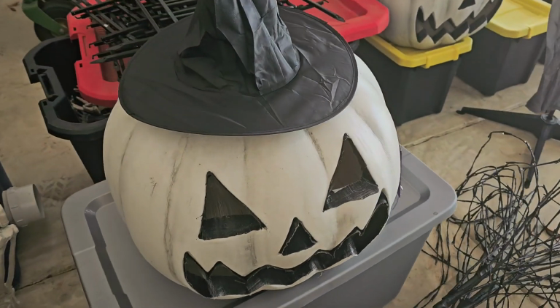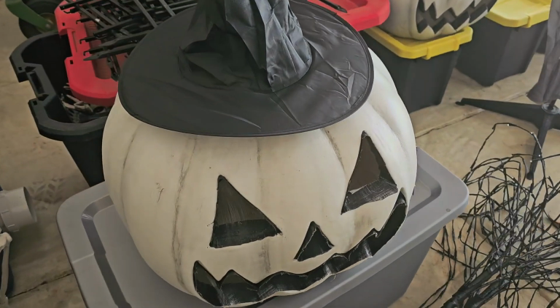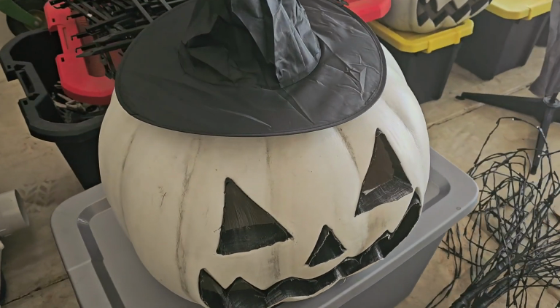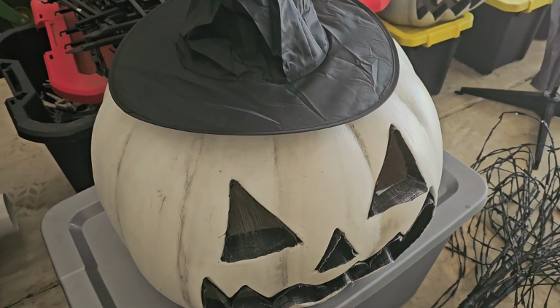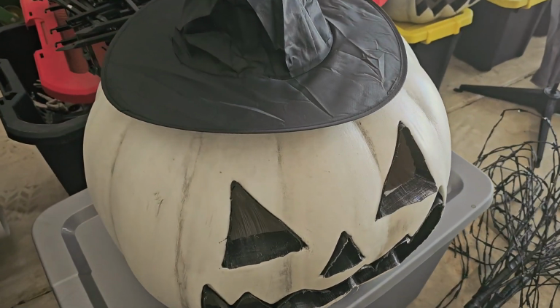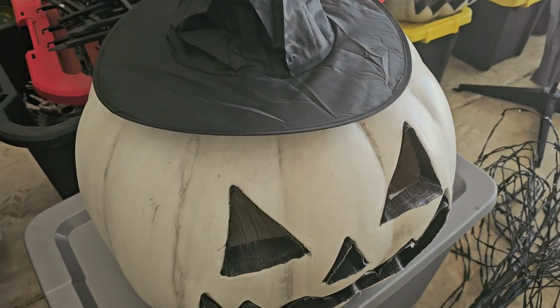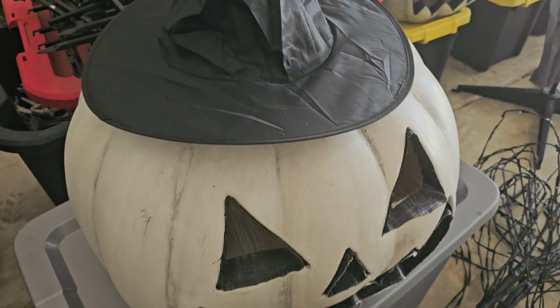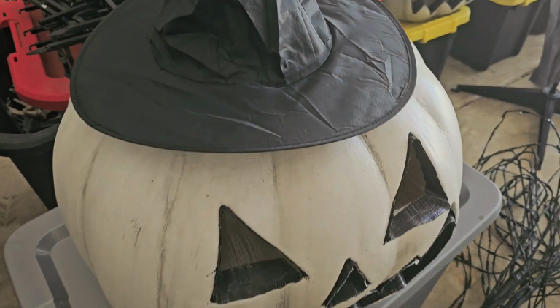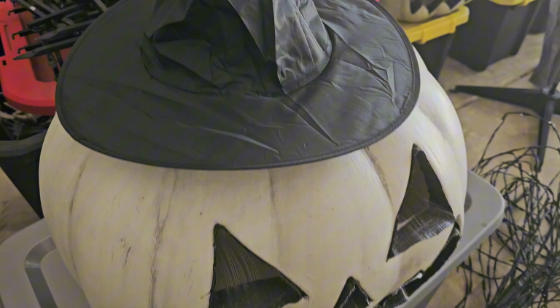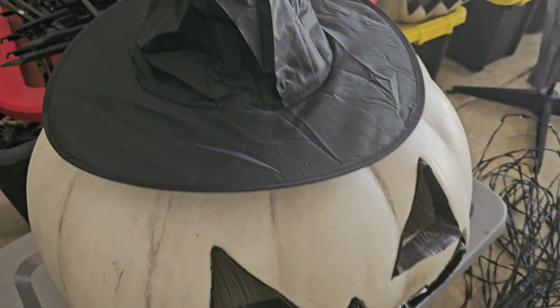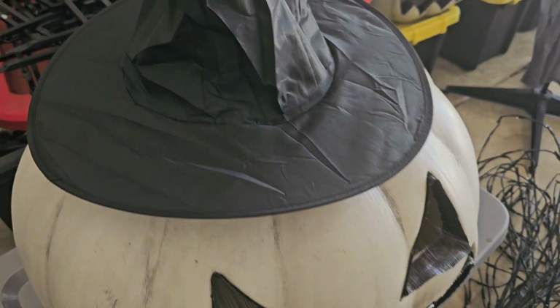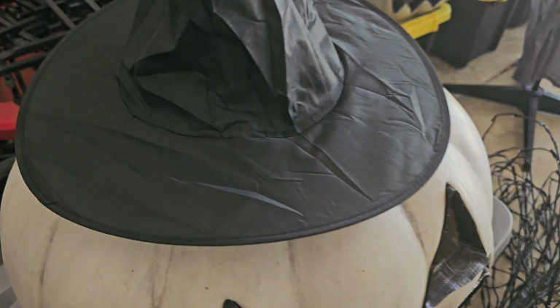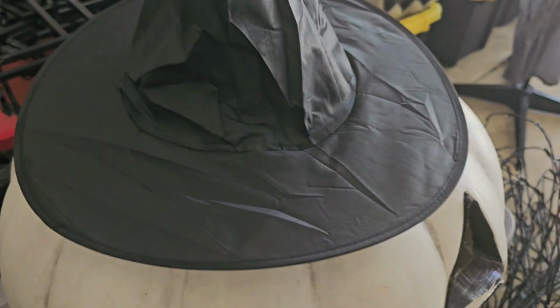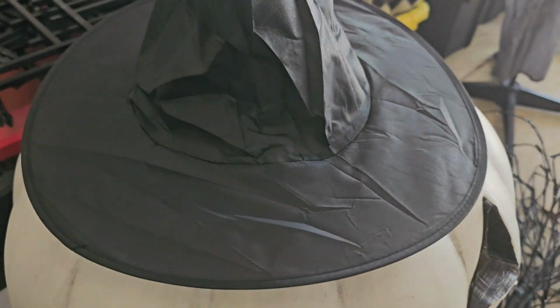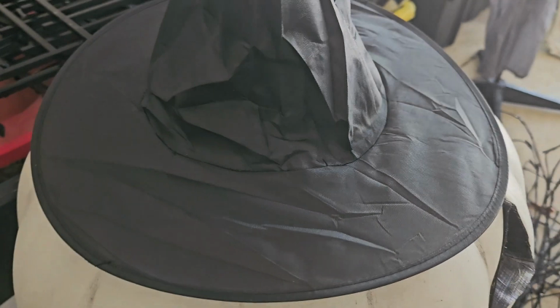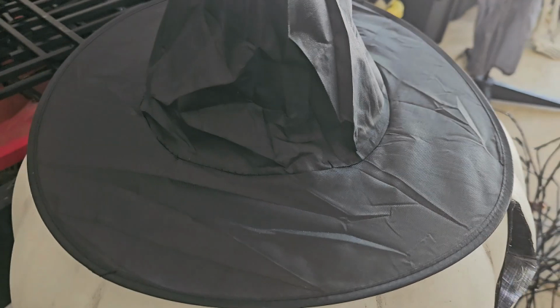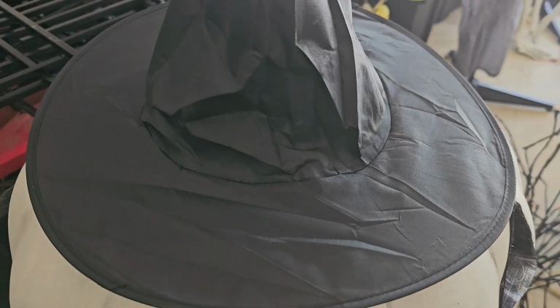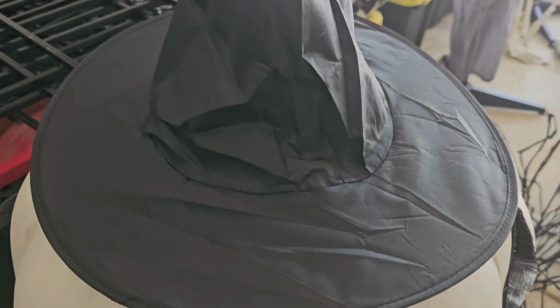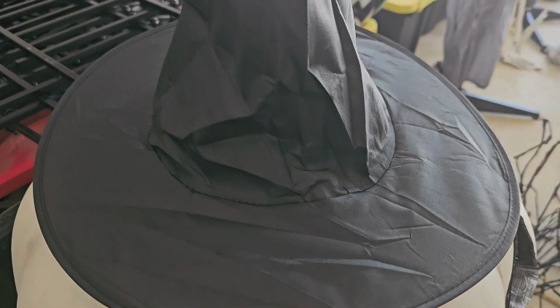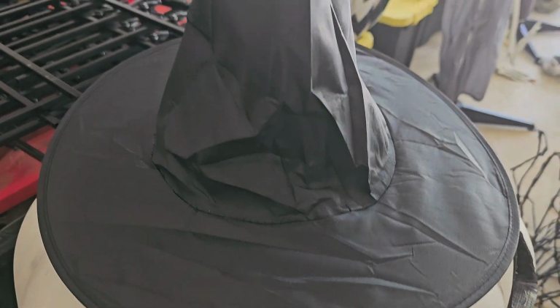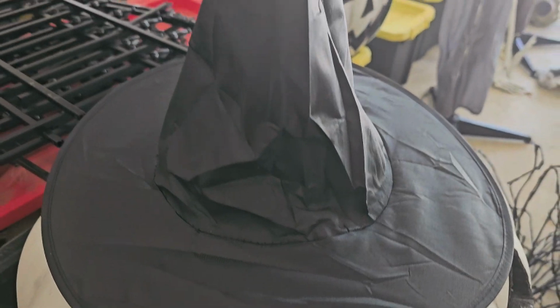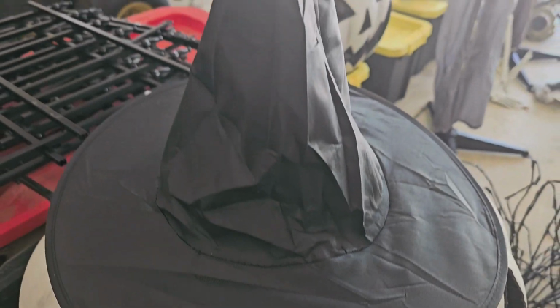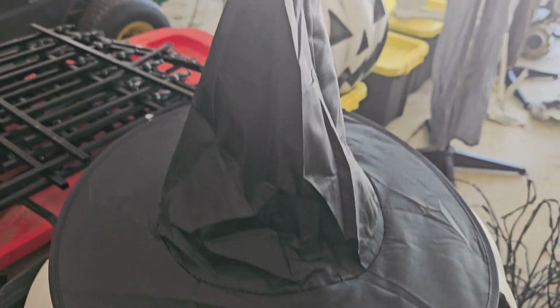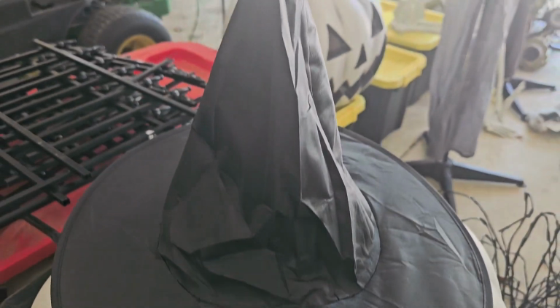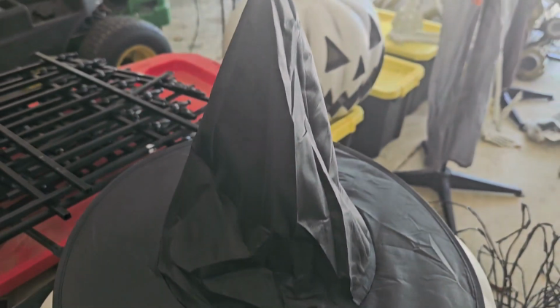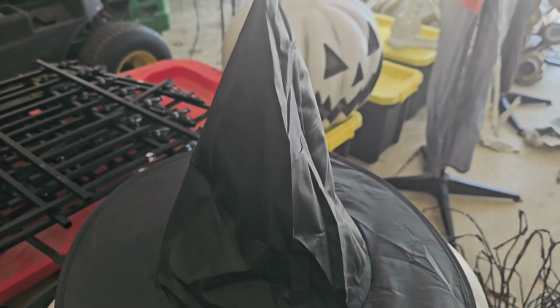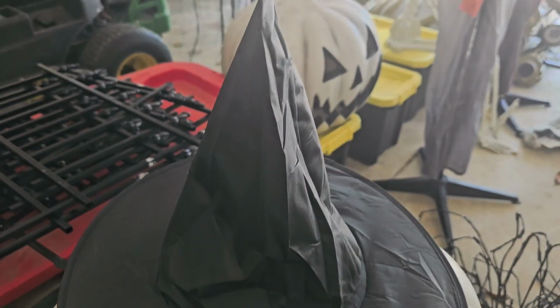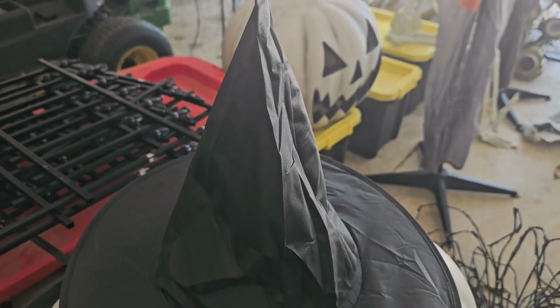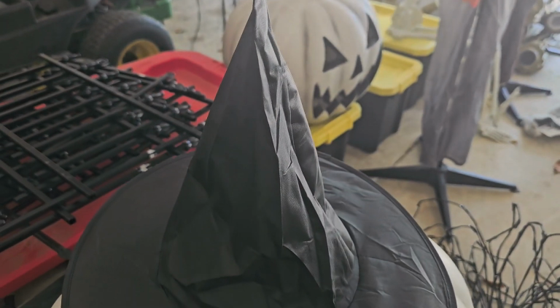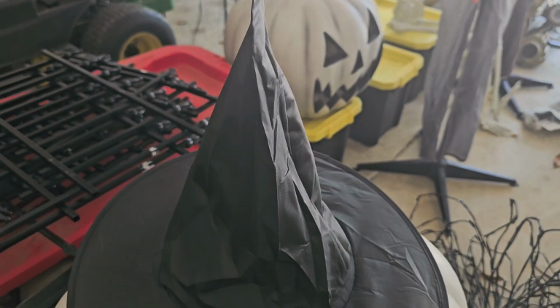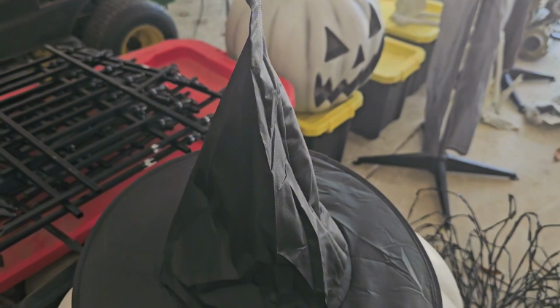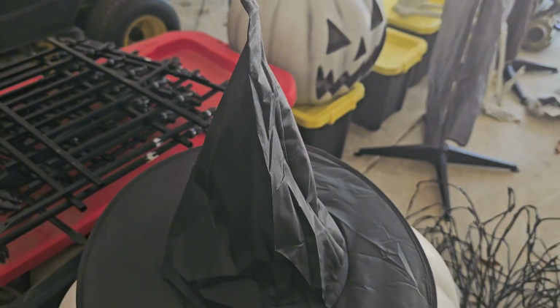They can be very decorative, easy to hang, lightweight, very nicely quality made. It's a basic, perfect Halloween black witch hat.